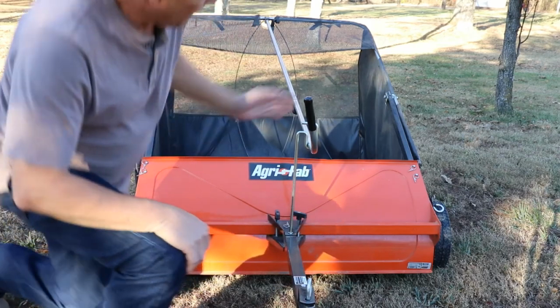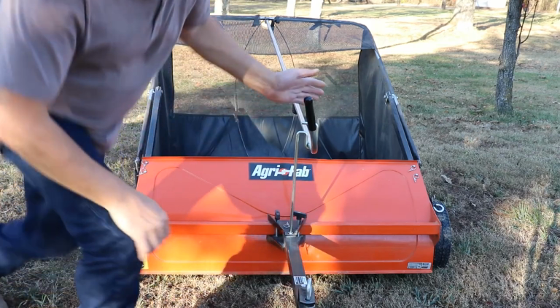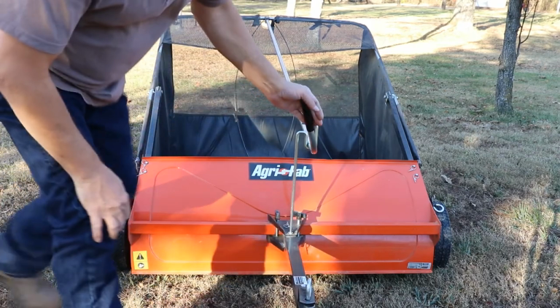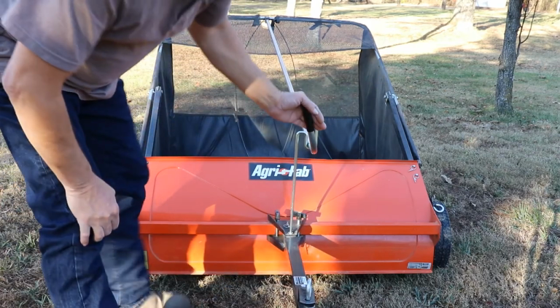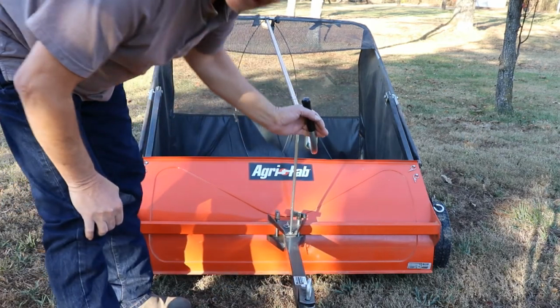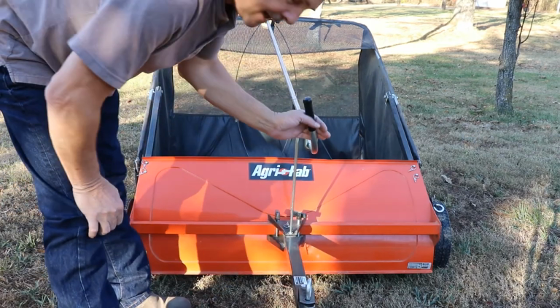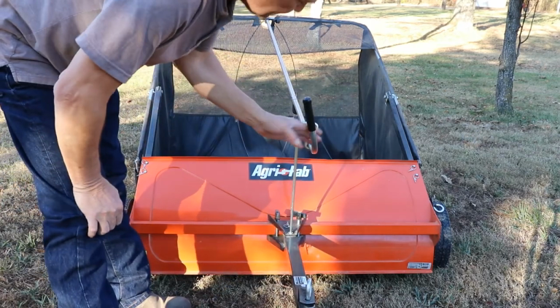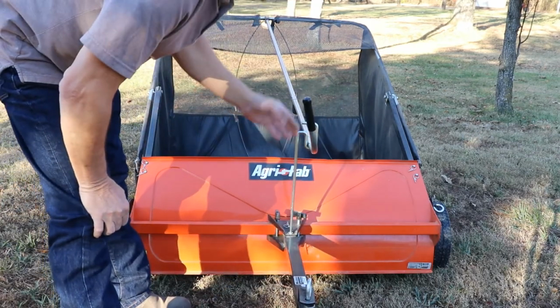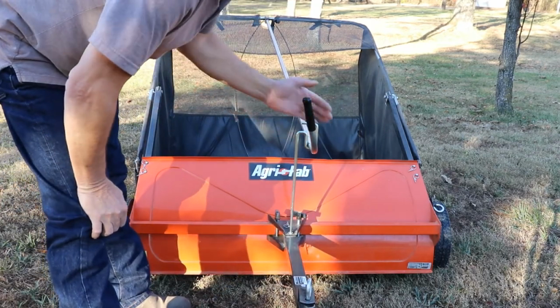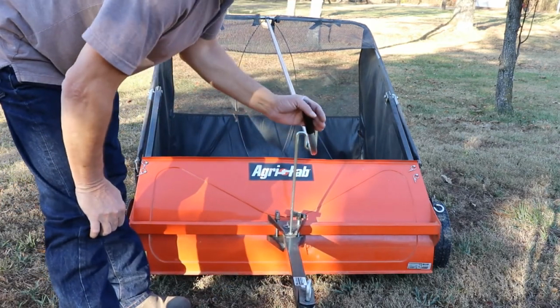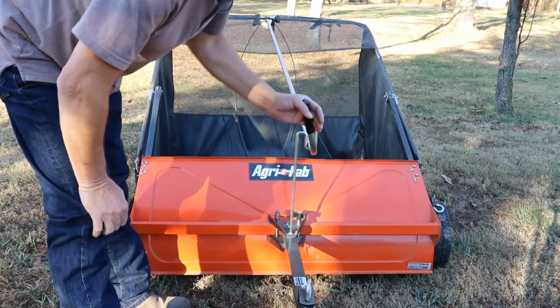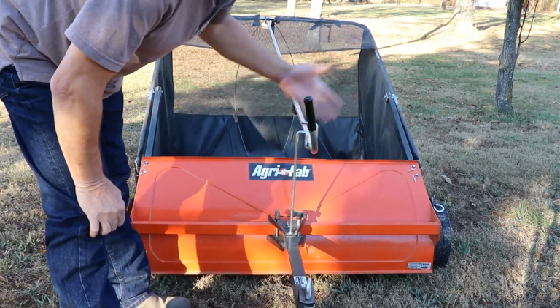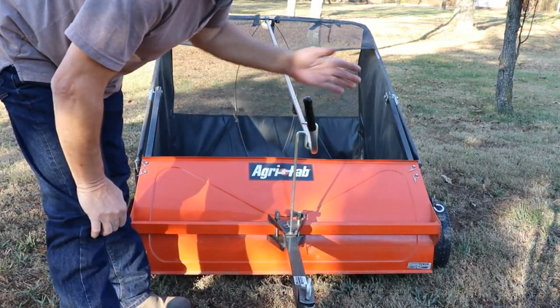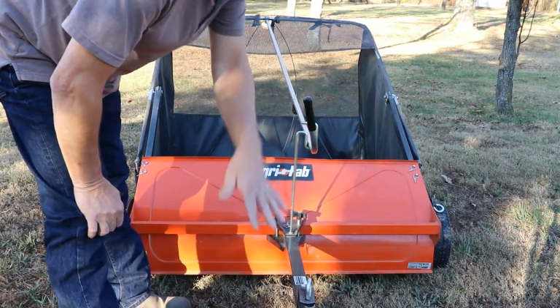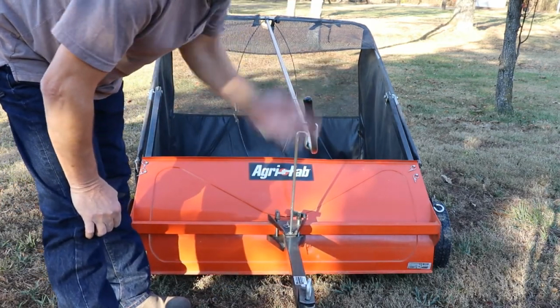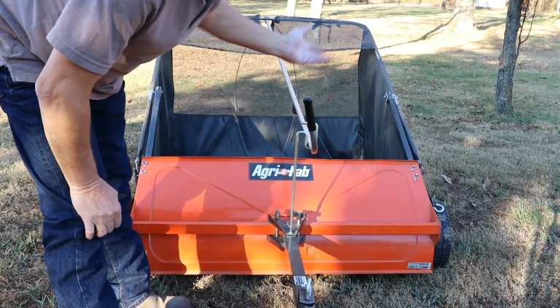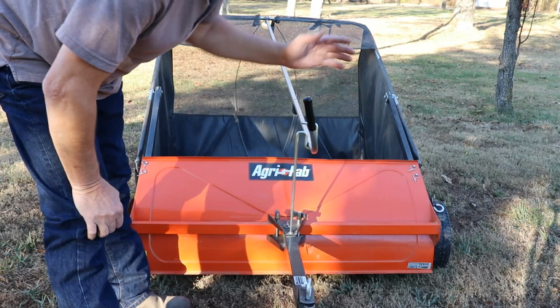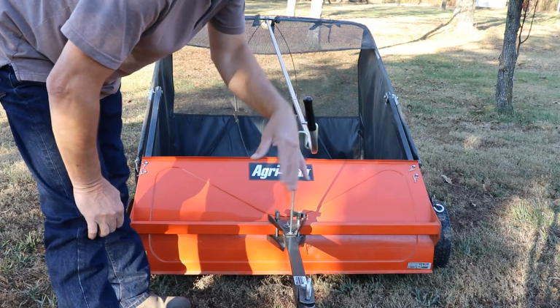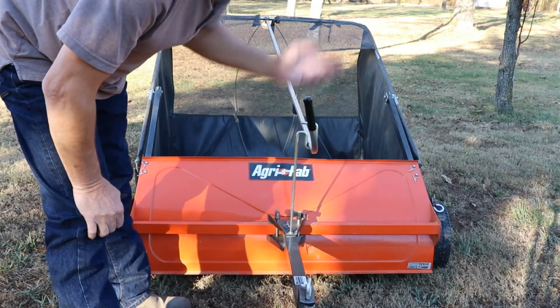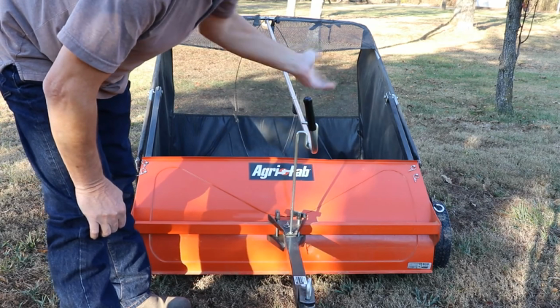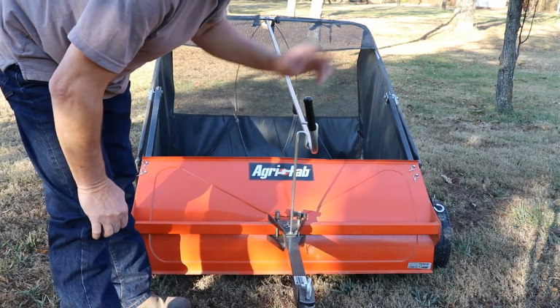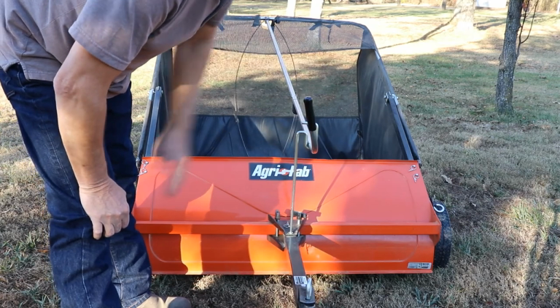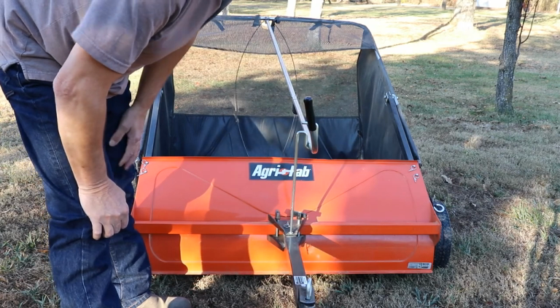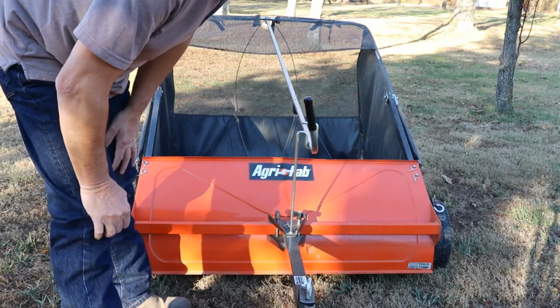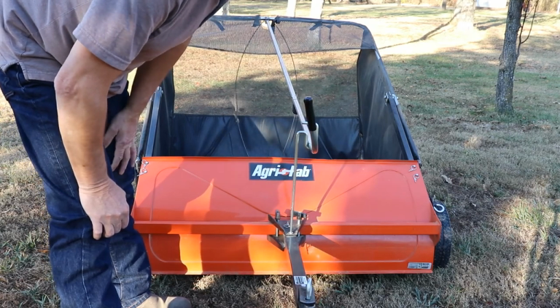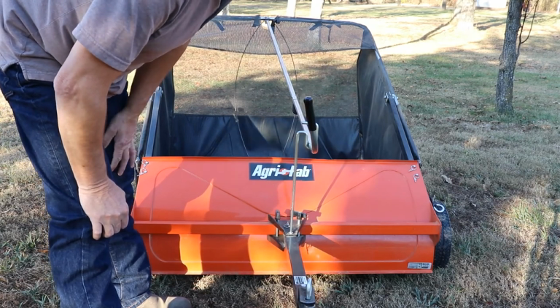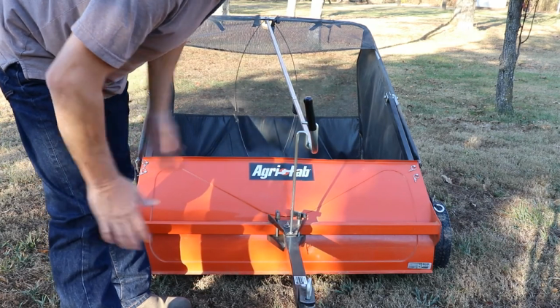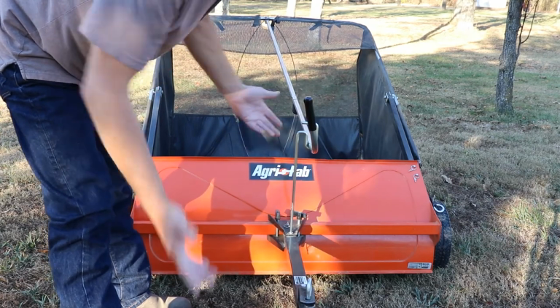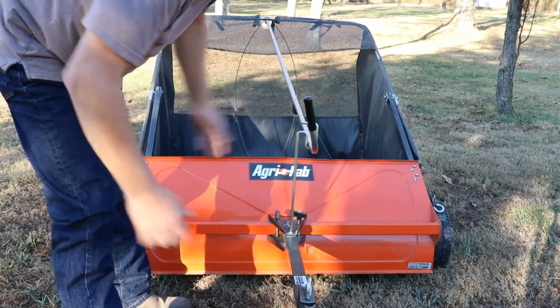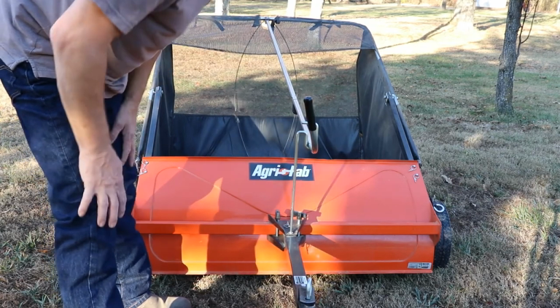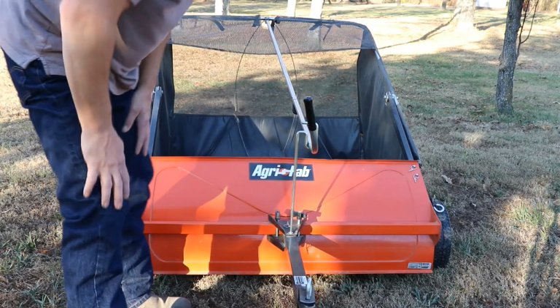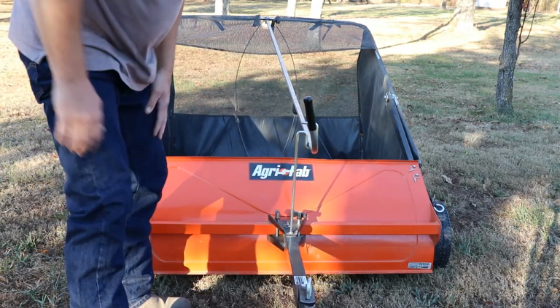The extended handle — I never had to get off the lawn mower the entire time dumping these leaves out, and that's really nice.